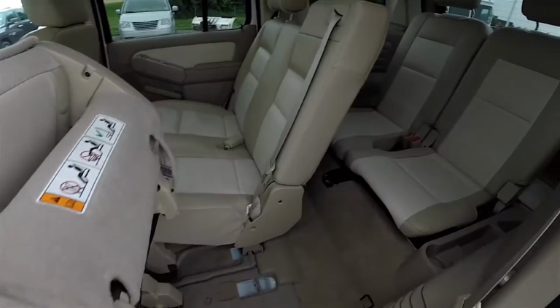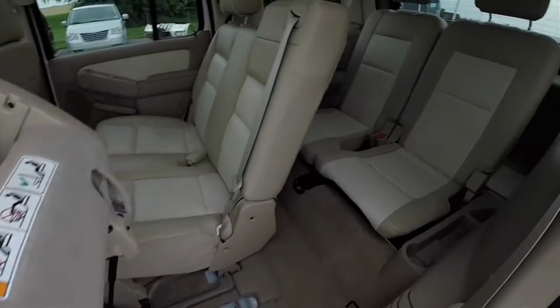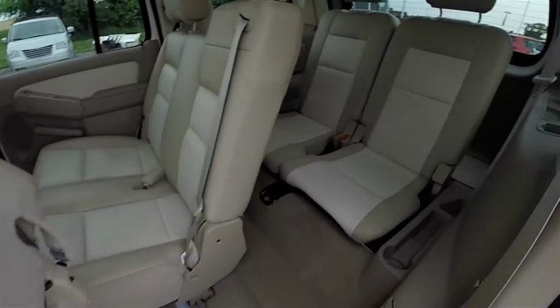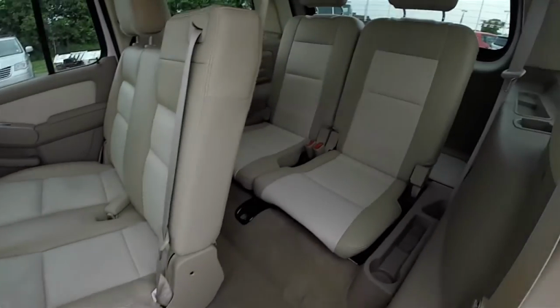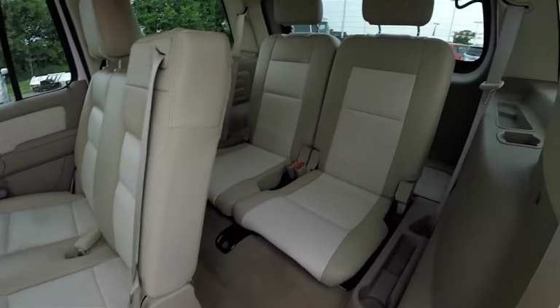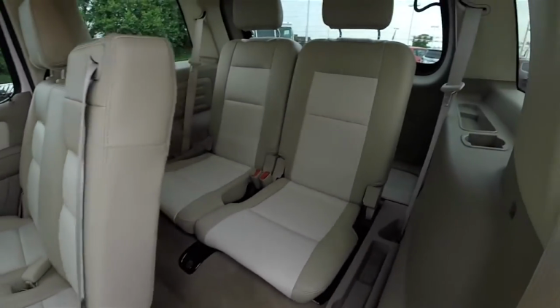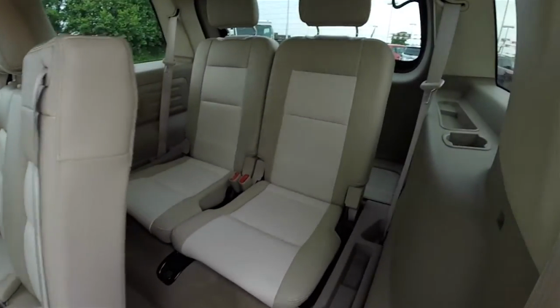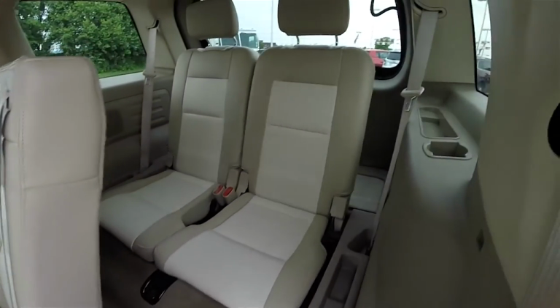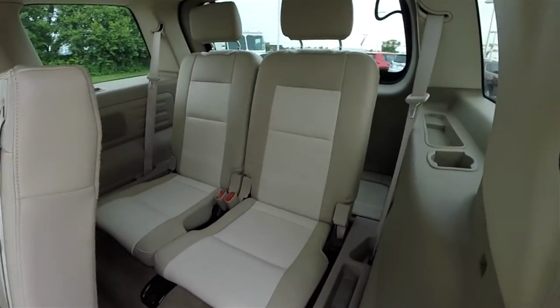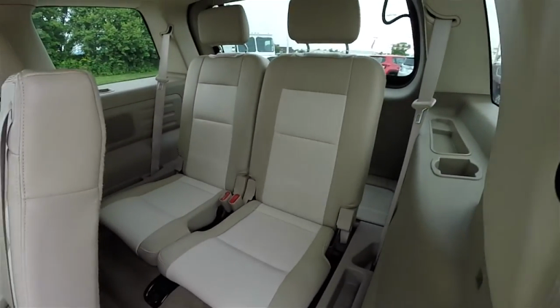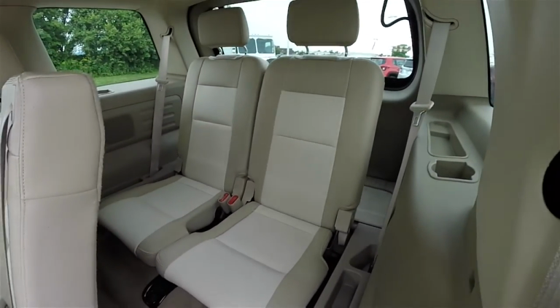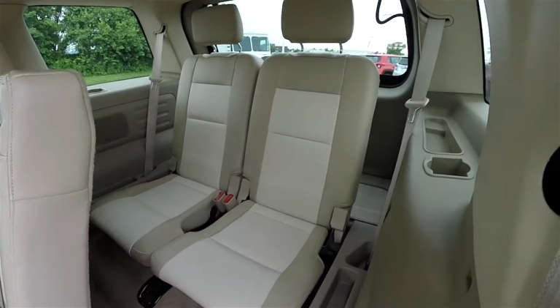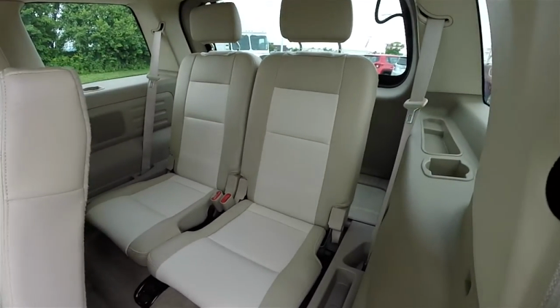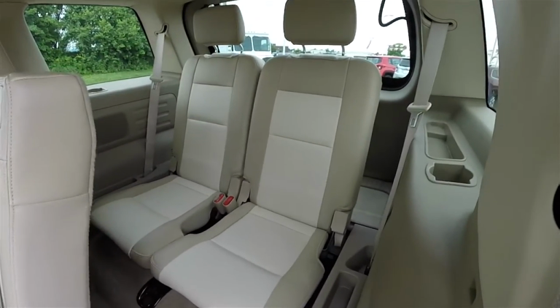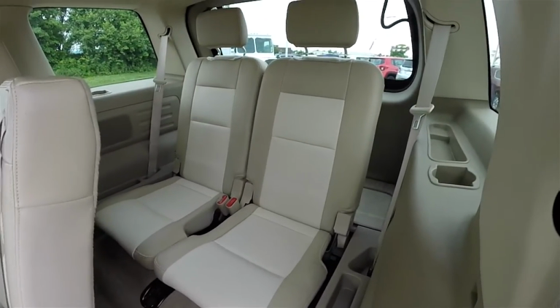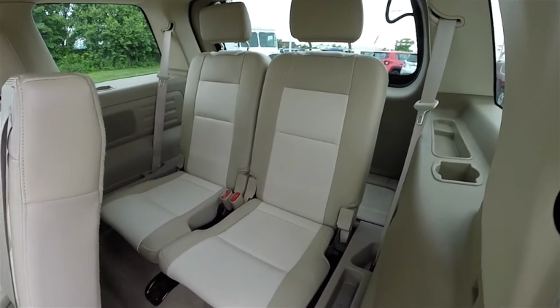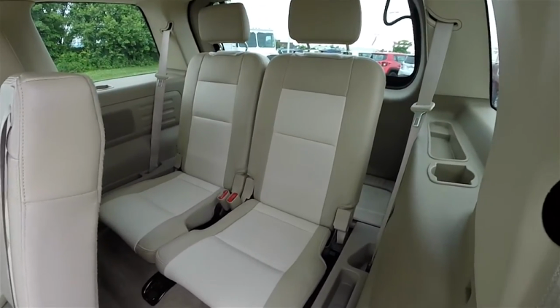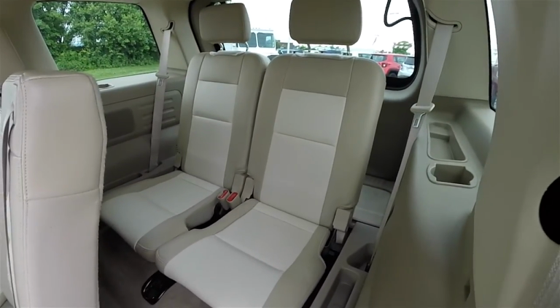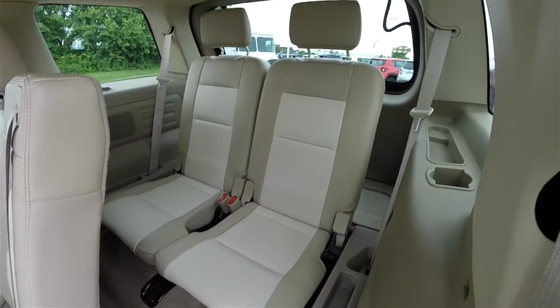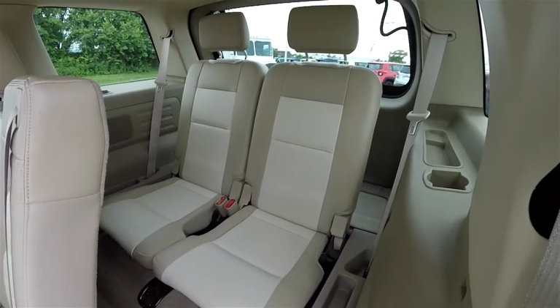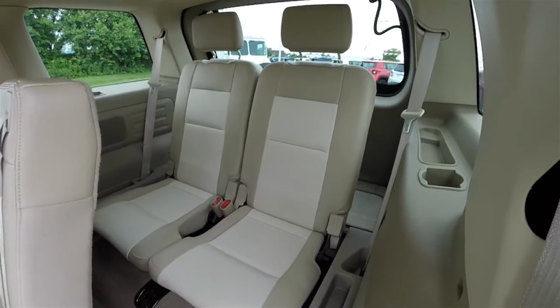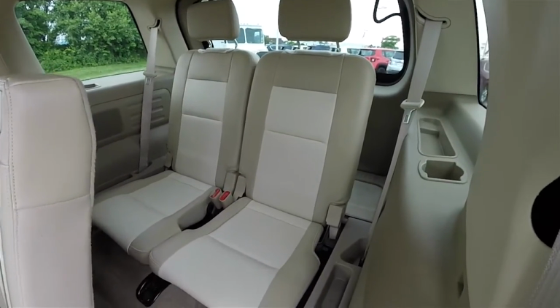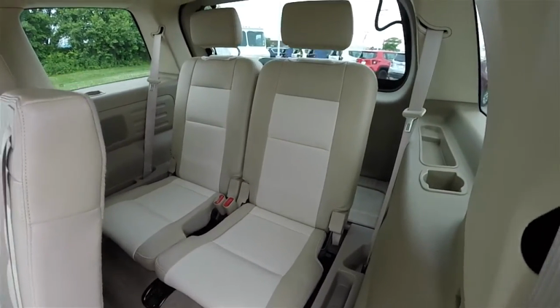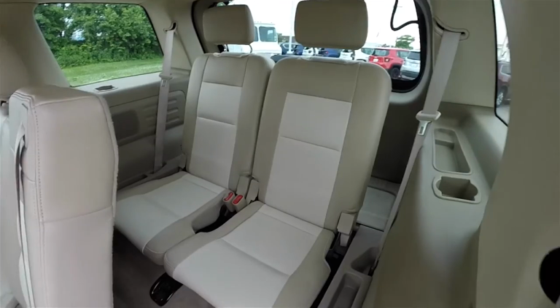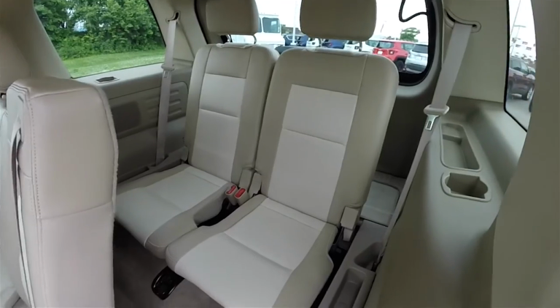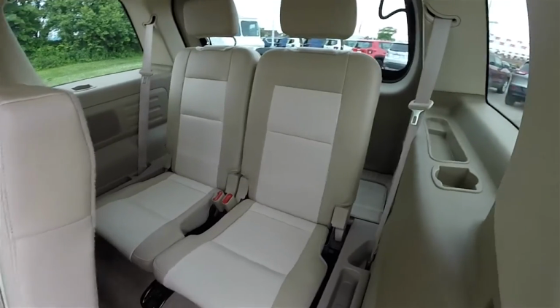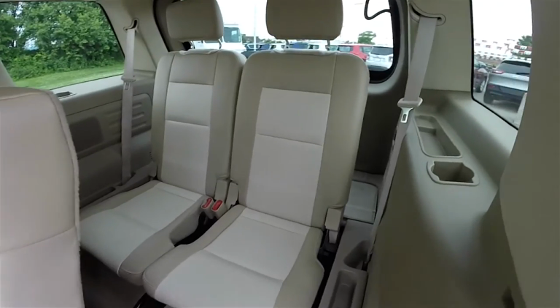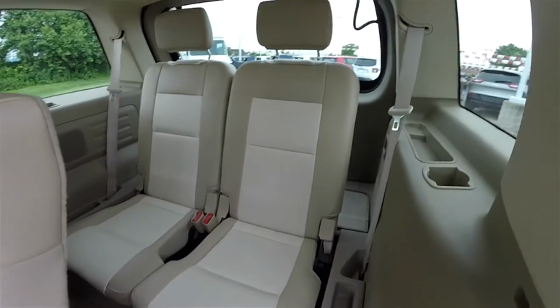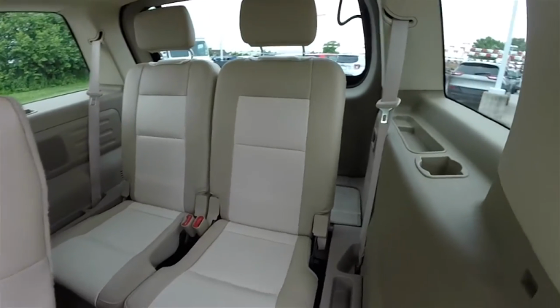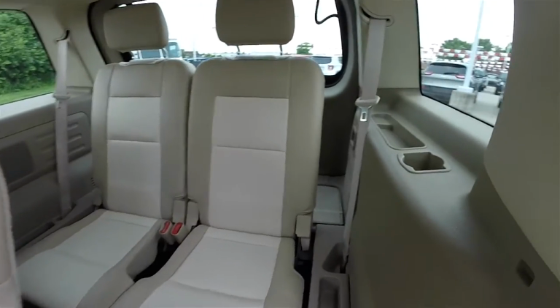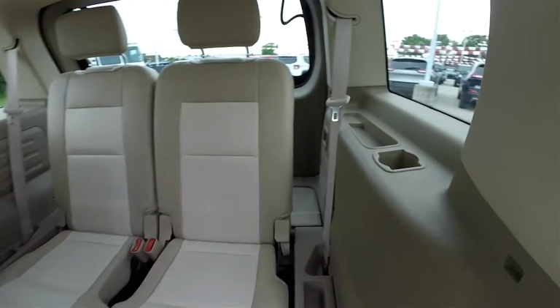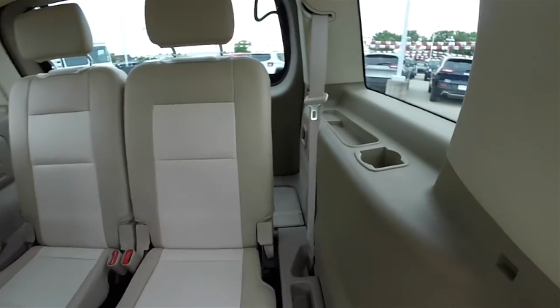Looking at the third row seat — a 50-50 power folding seat that seats two.